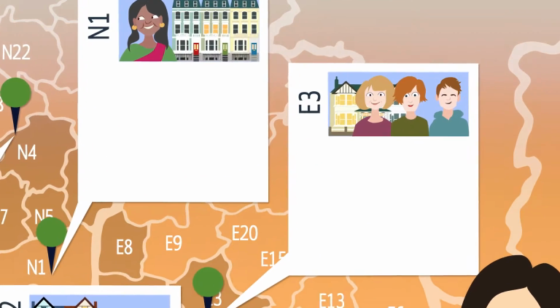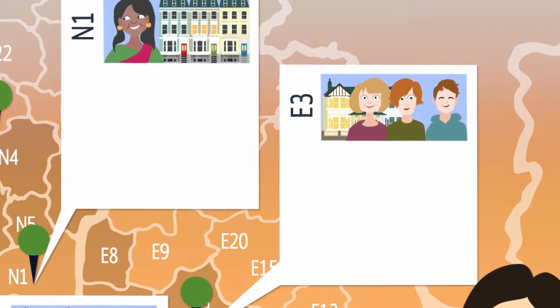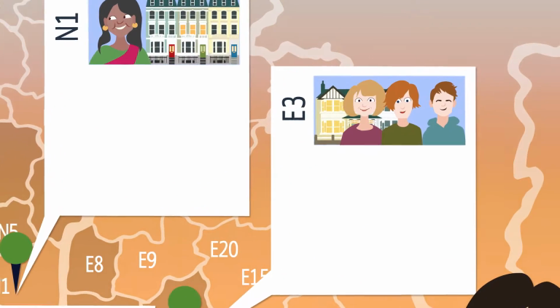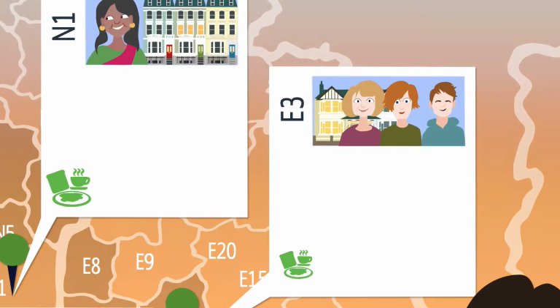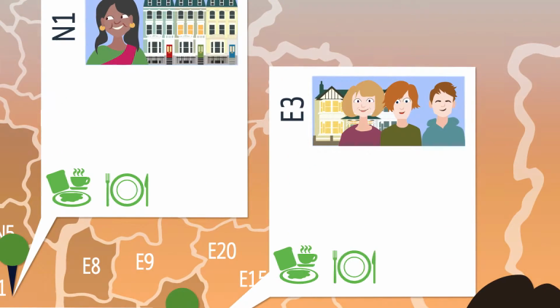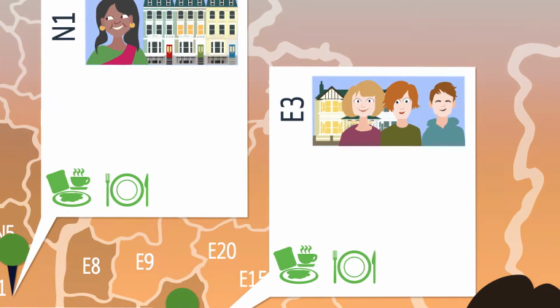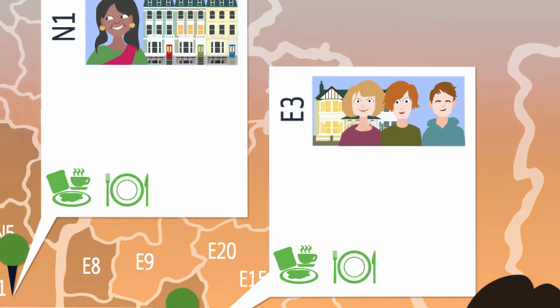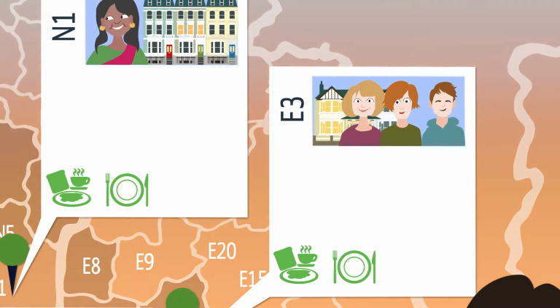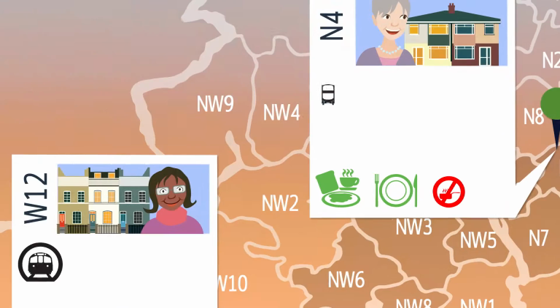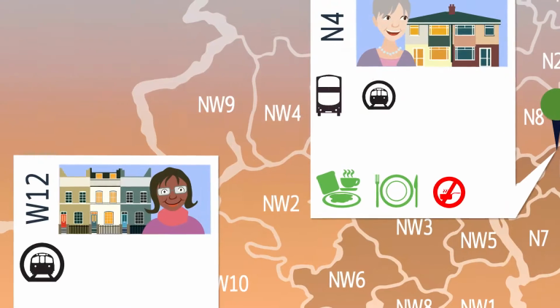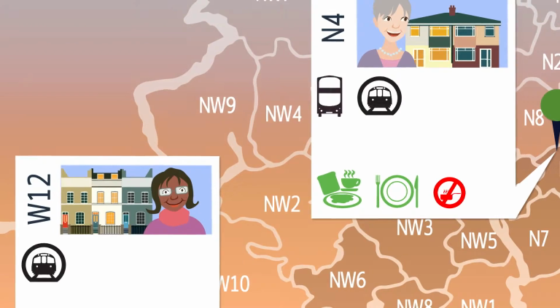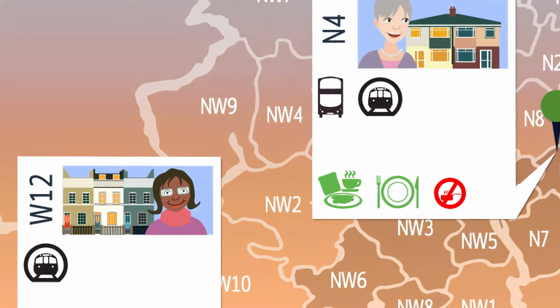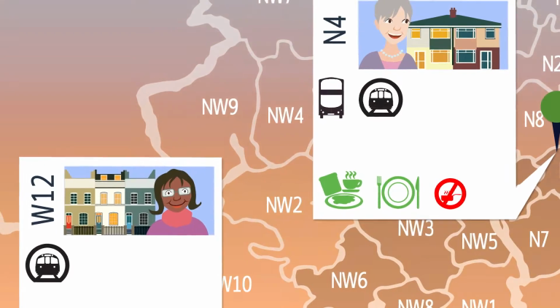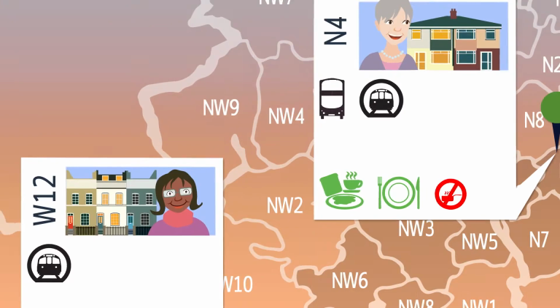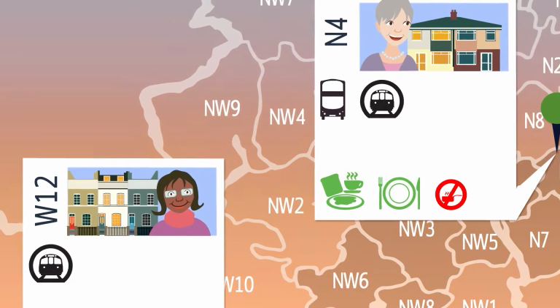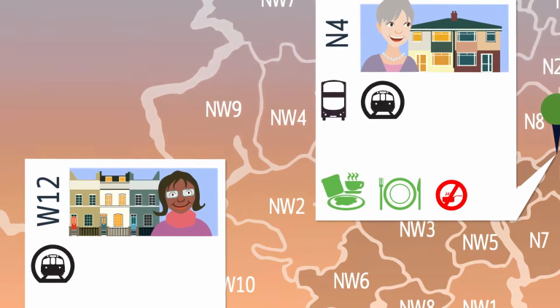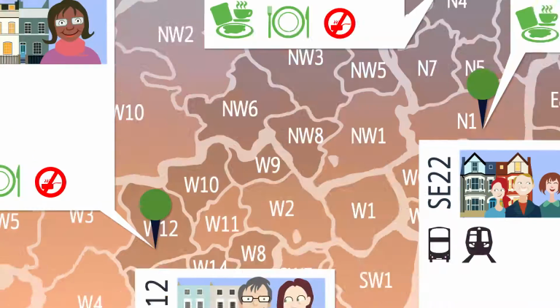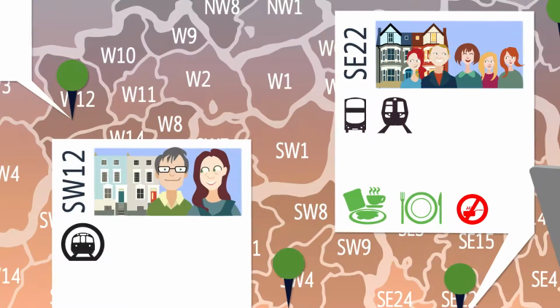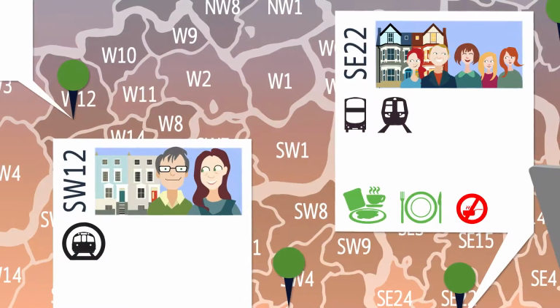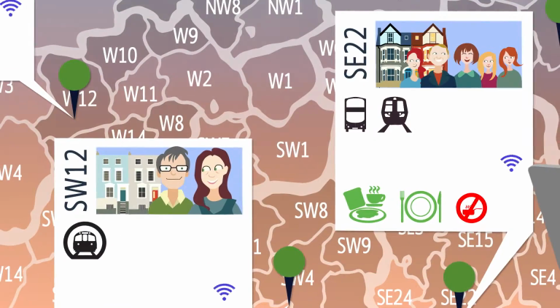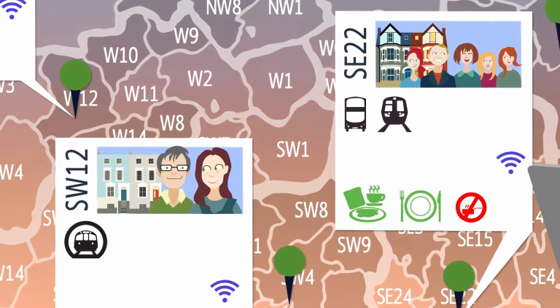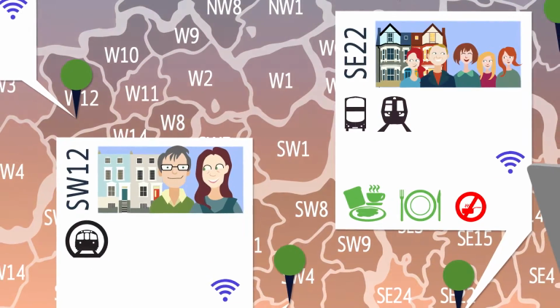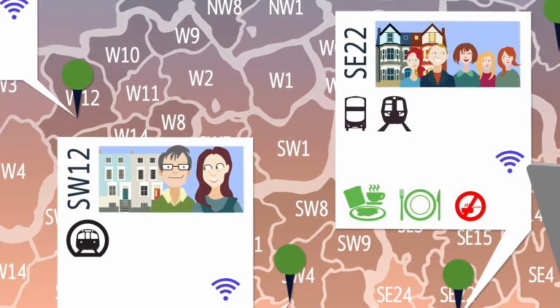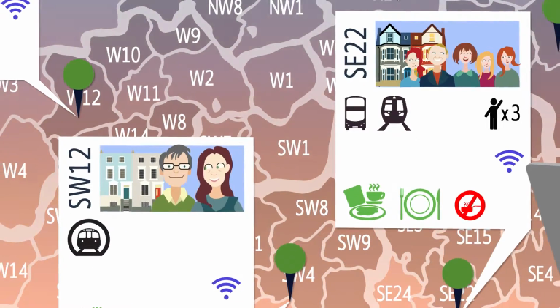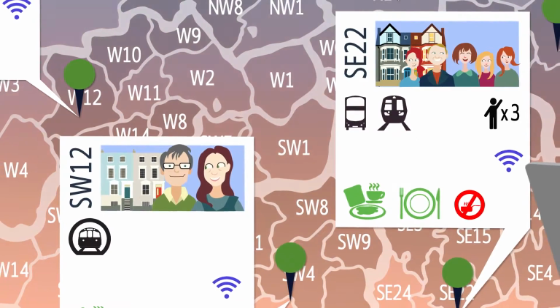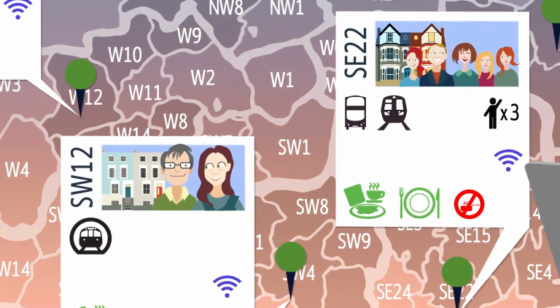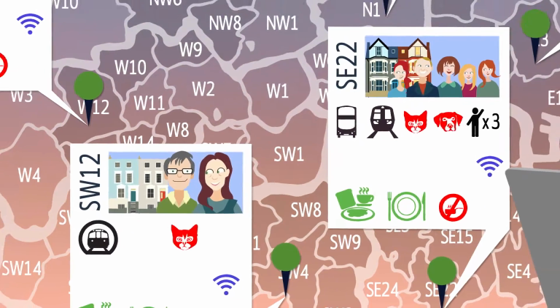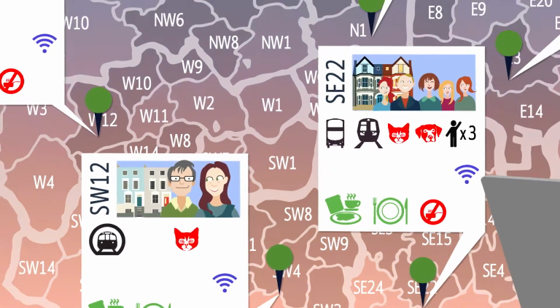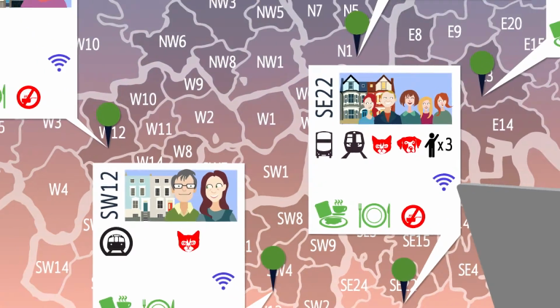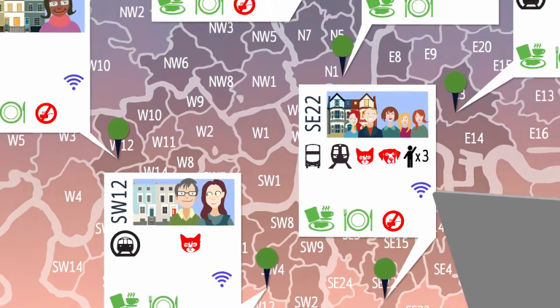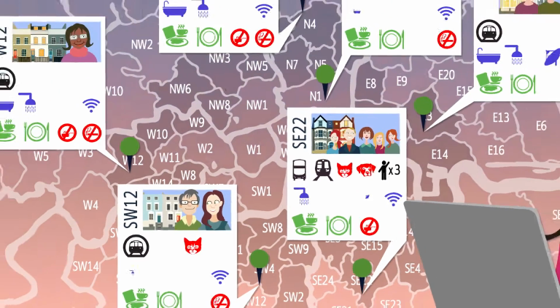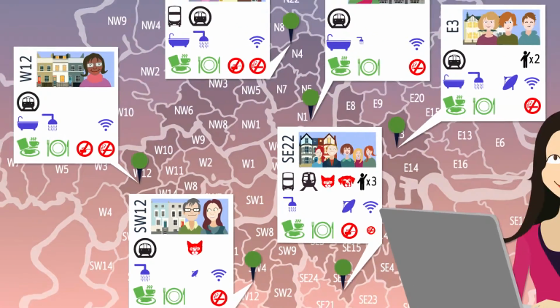Things like meal plans offered, how to get to the nearest station, whether they have Wi-Fi, children, pets and much more.